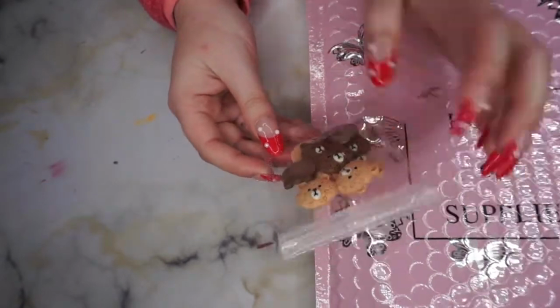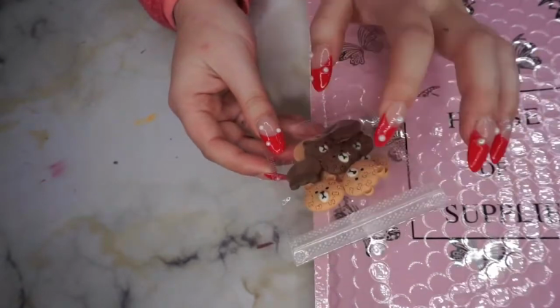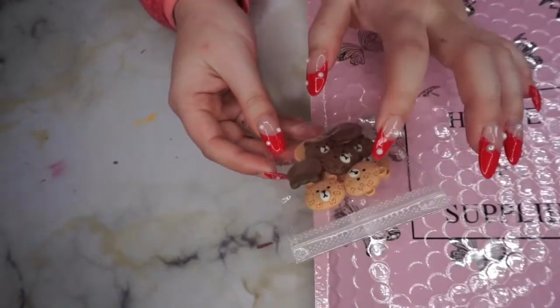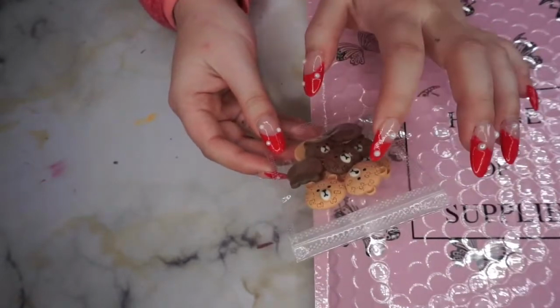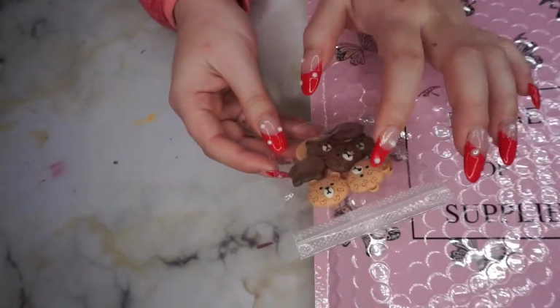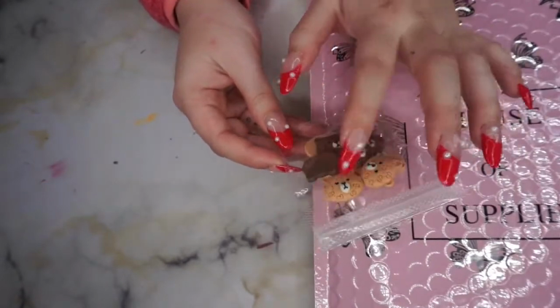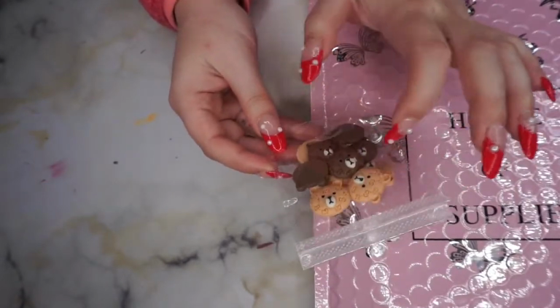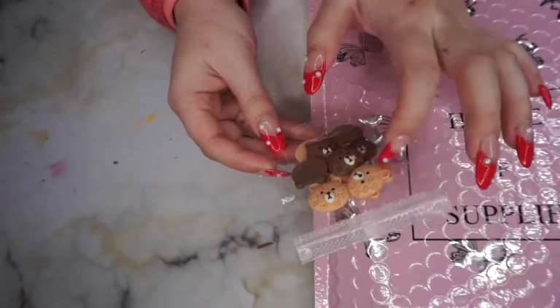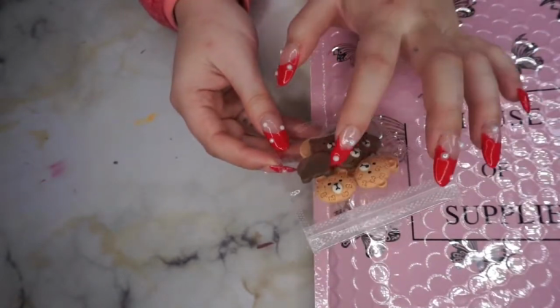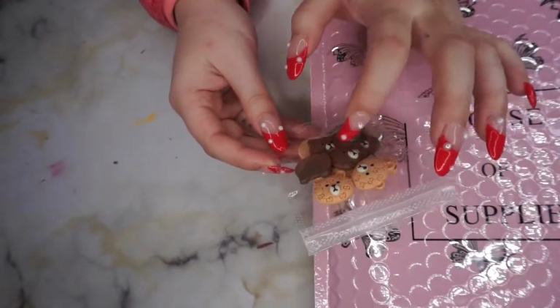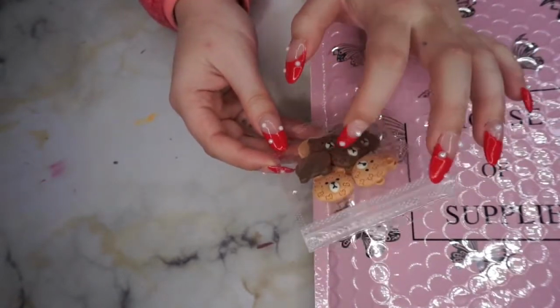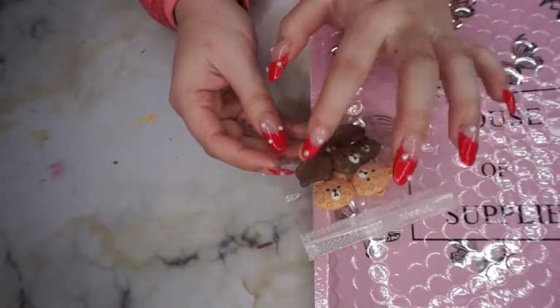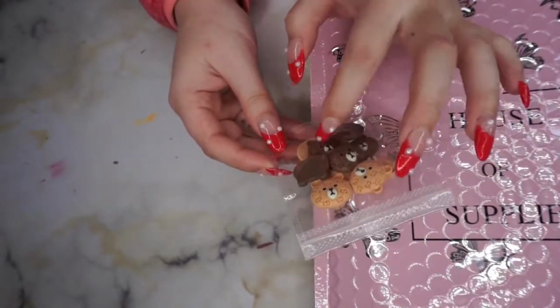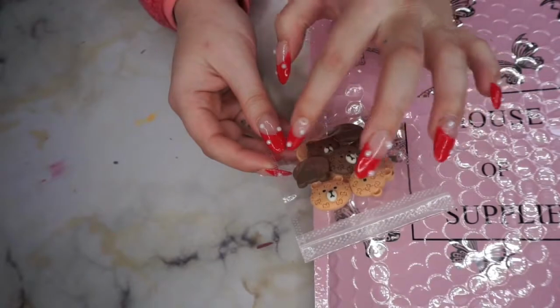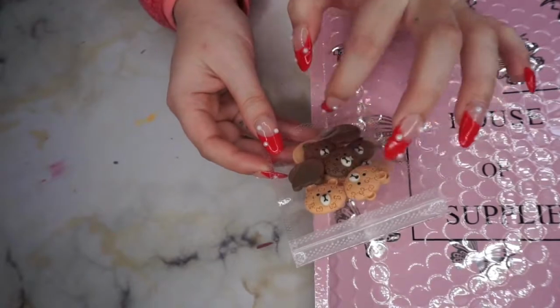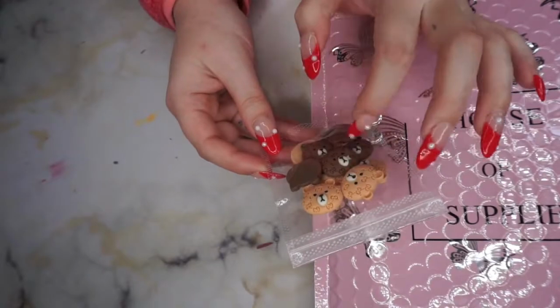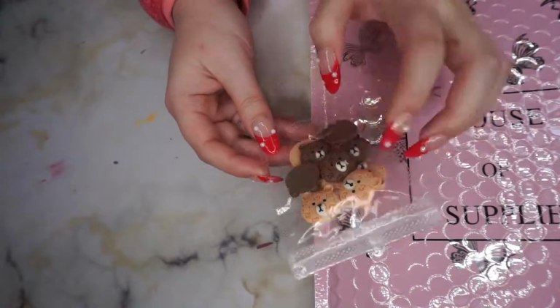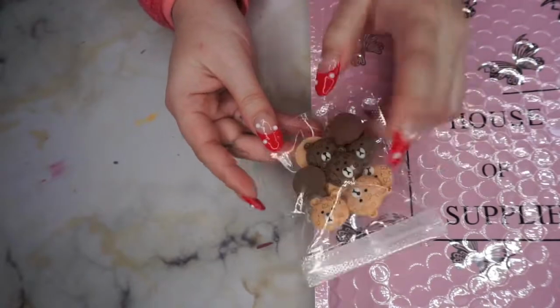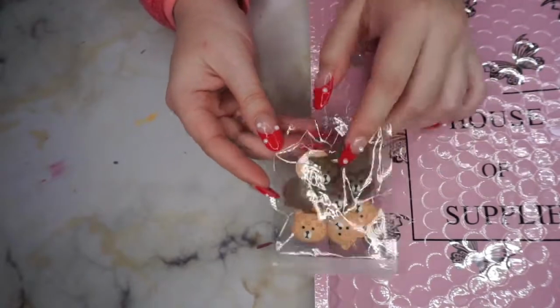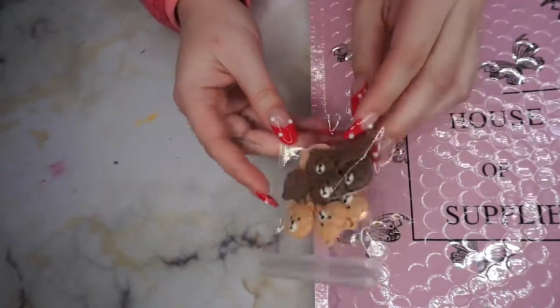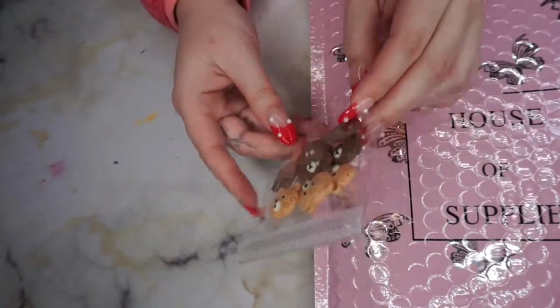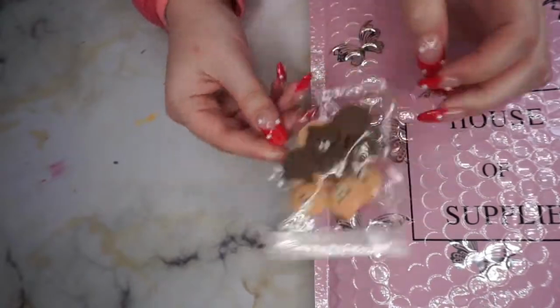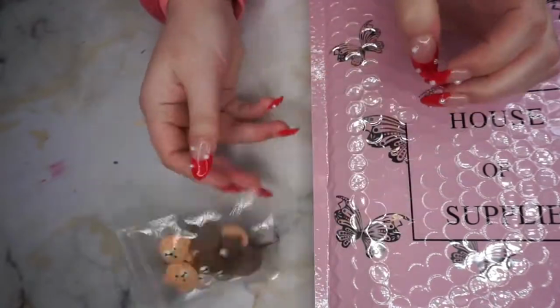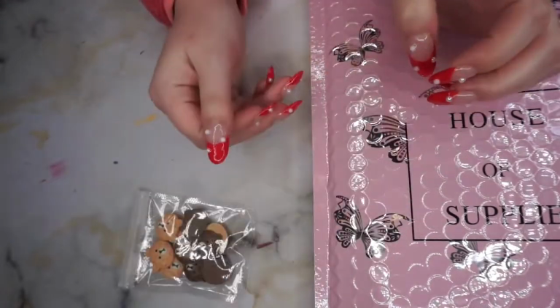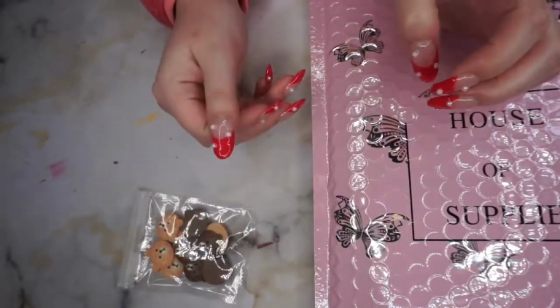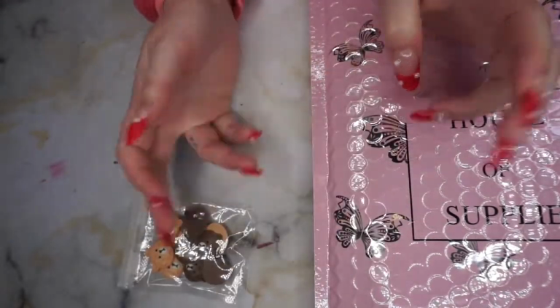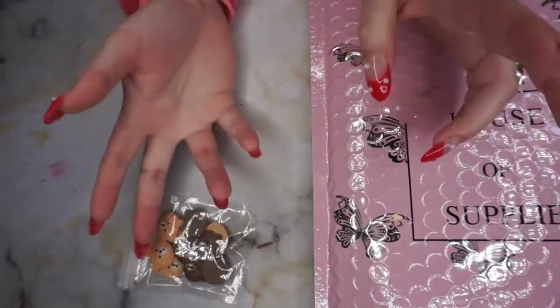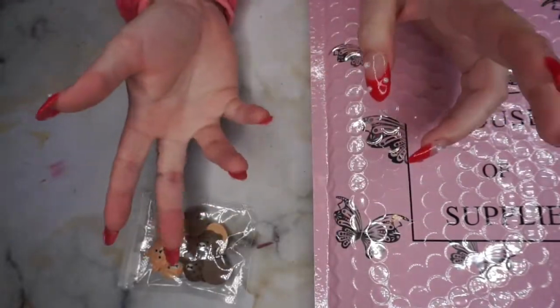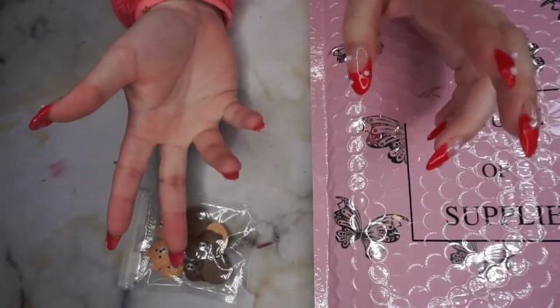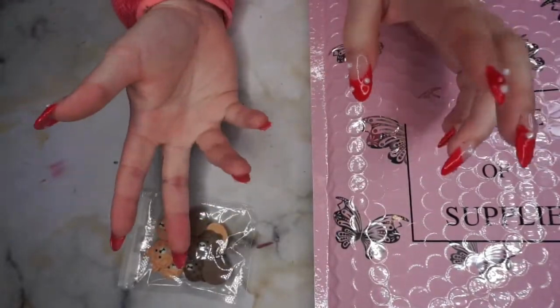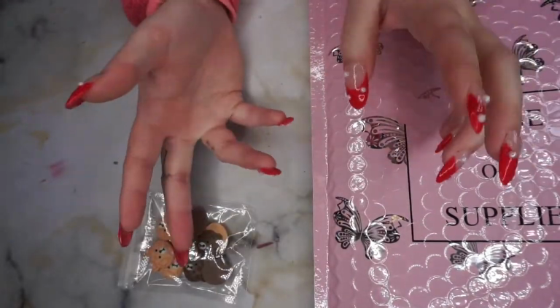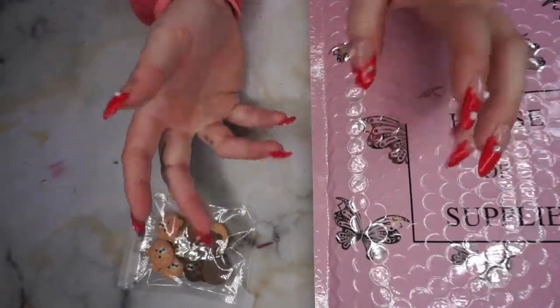It comes with 10 bears. I got that in the last box though, so I already have these.